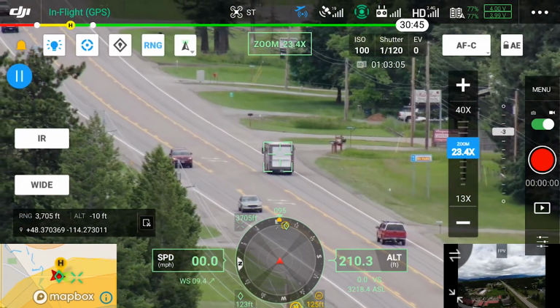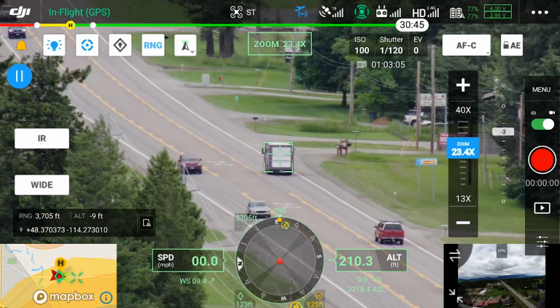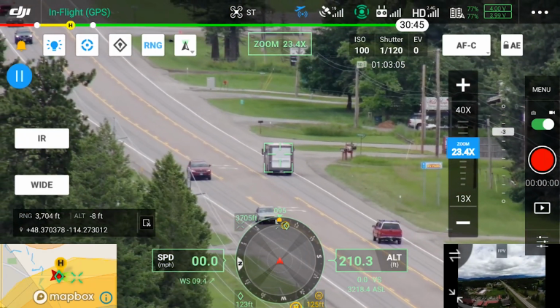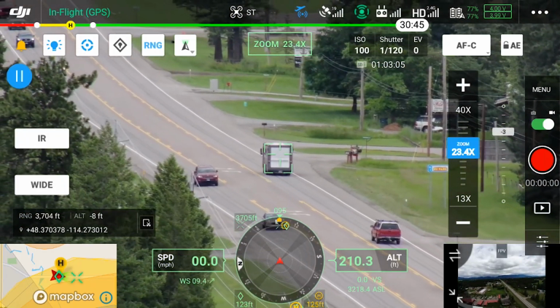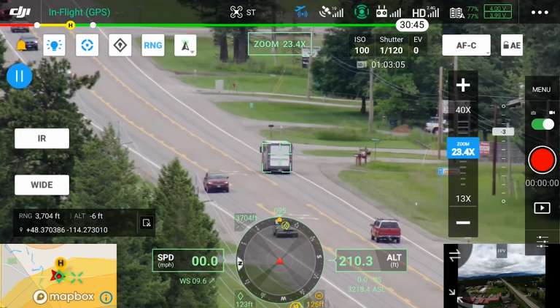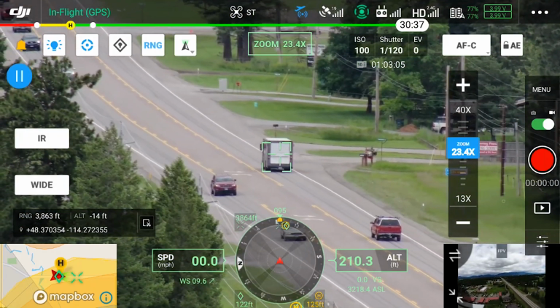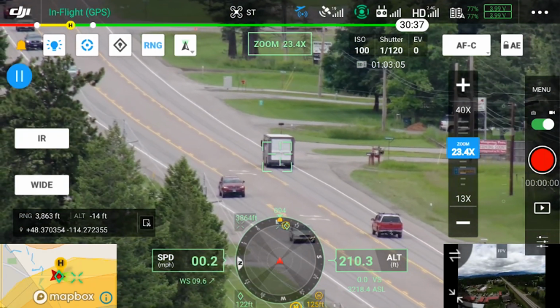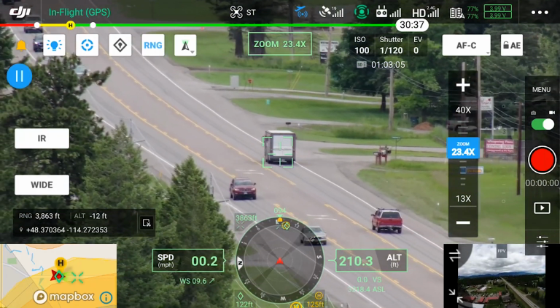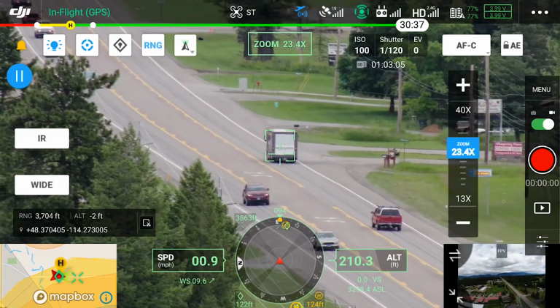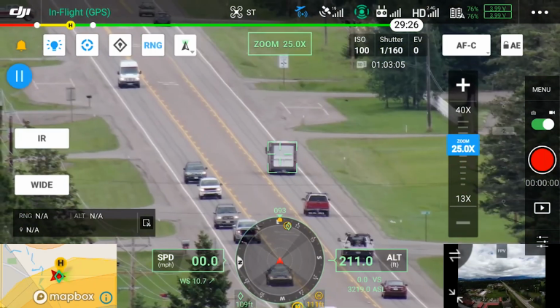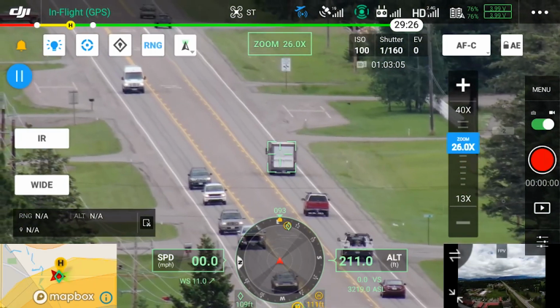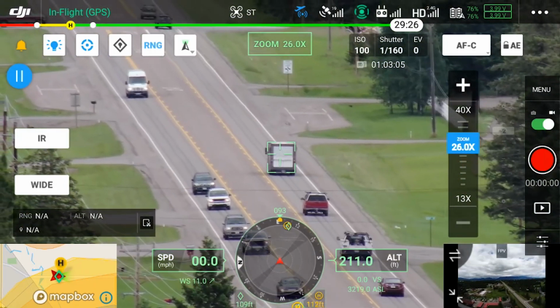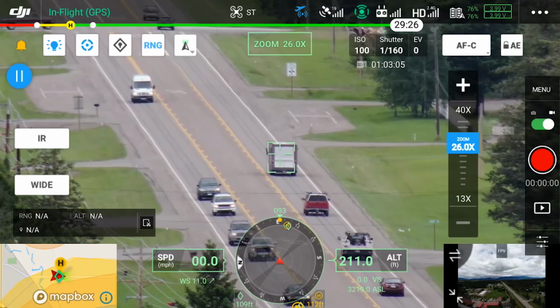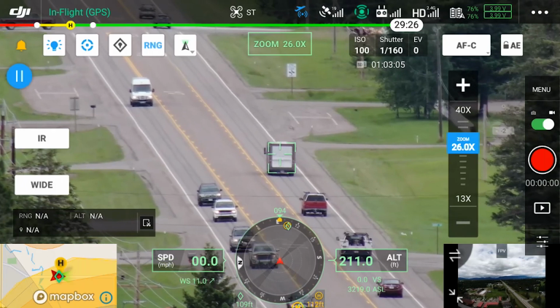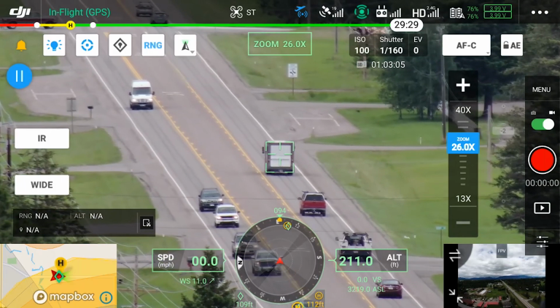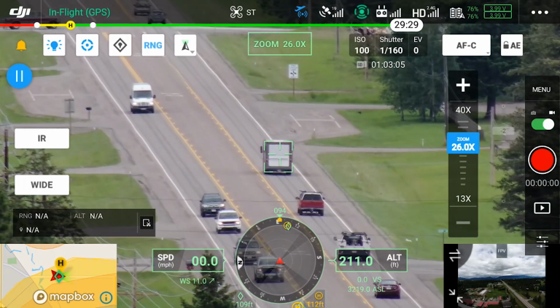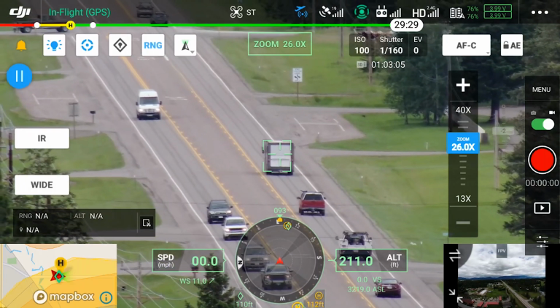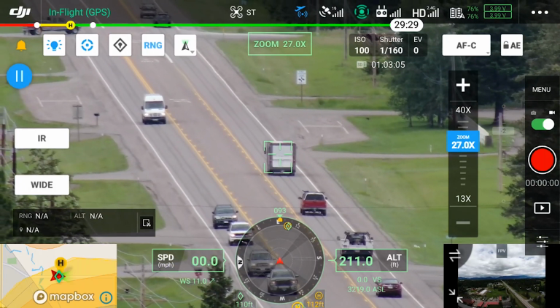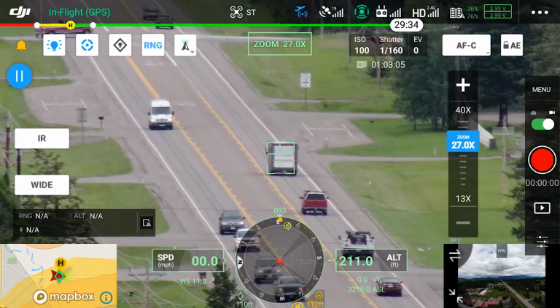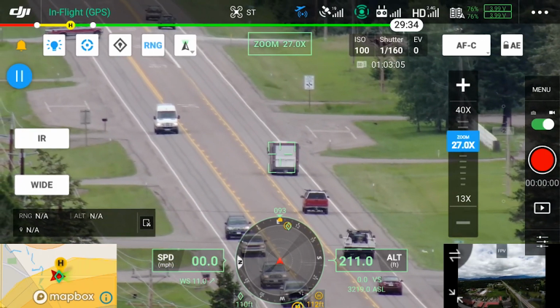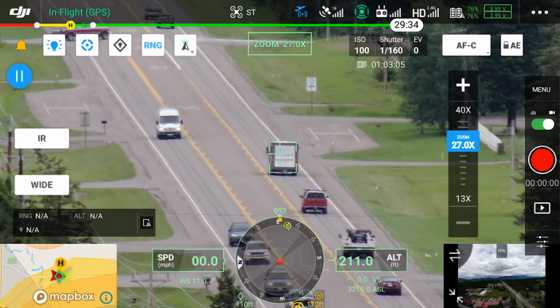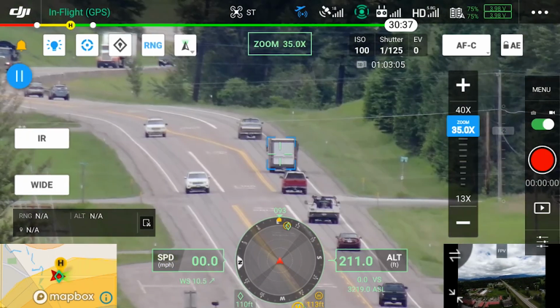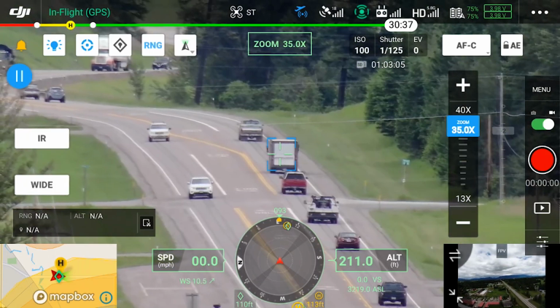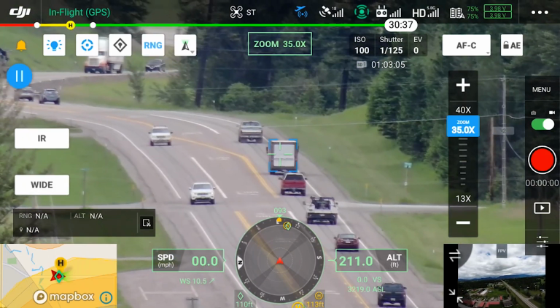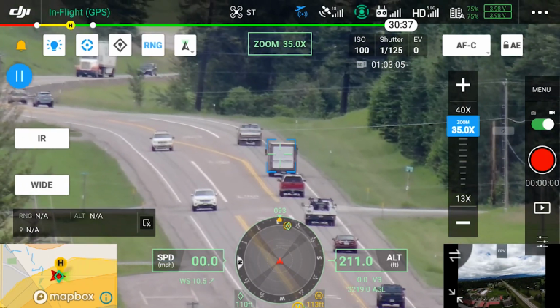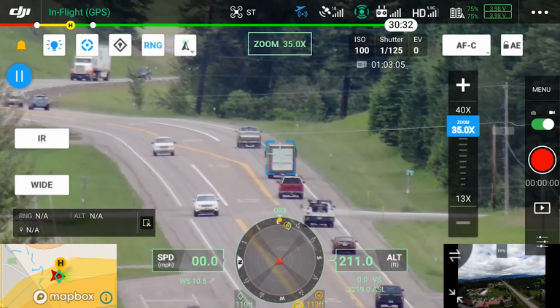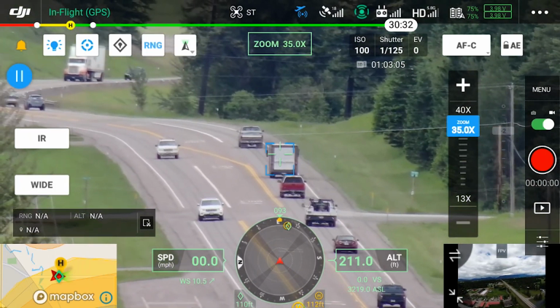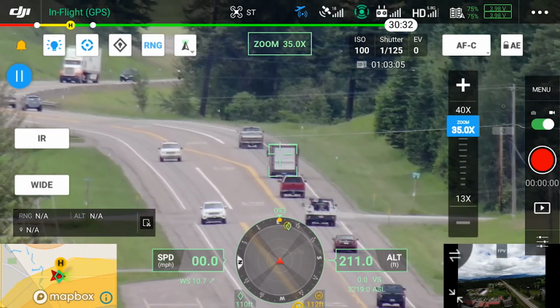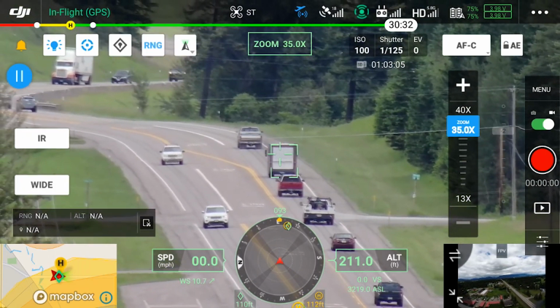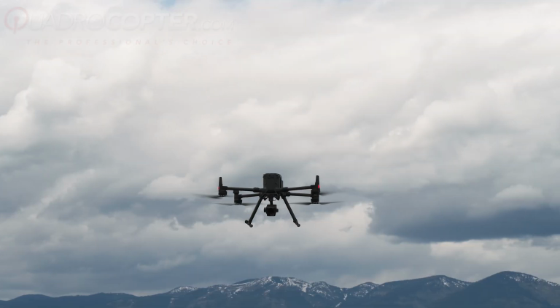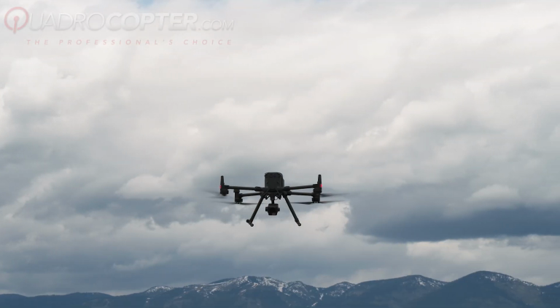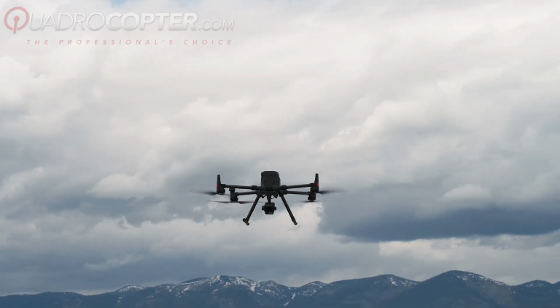Averaging 45 minutes in the air, you can stay in the air longer thanks to the new TB60 batteries.